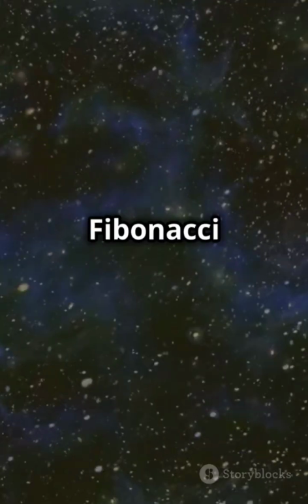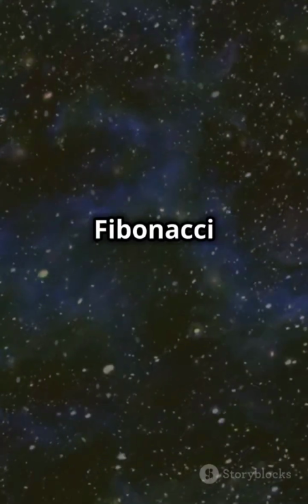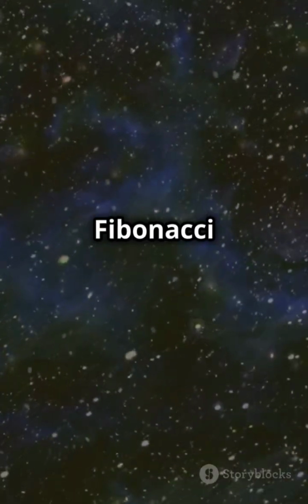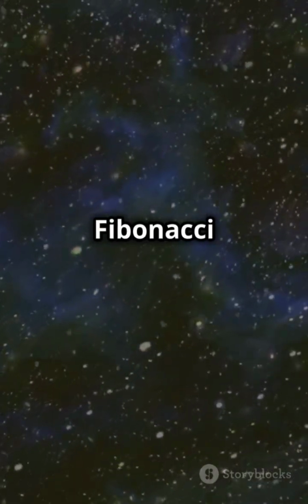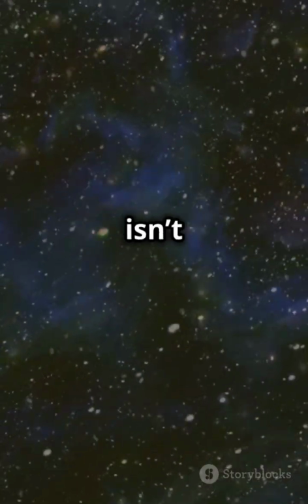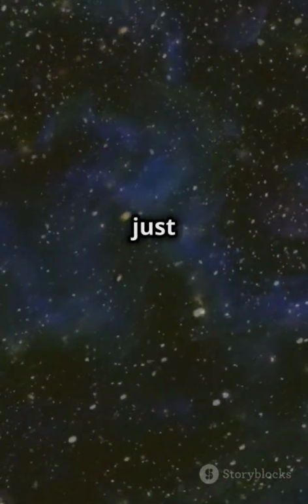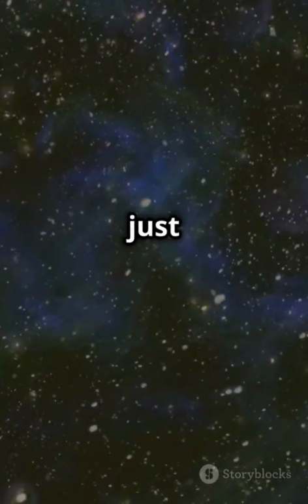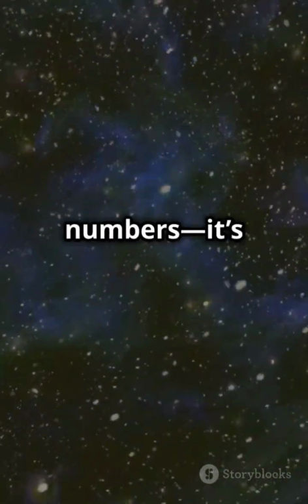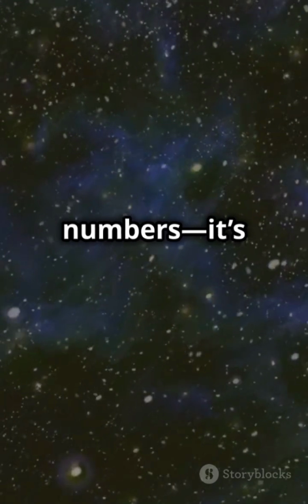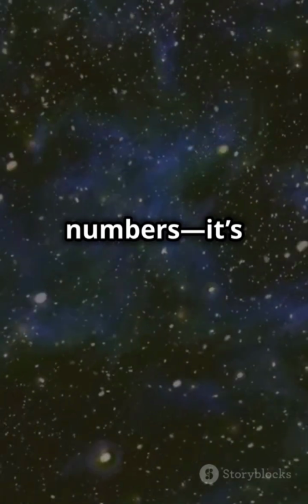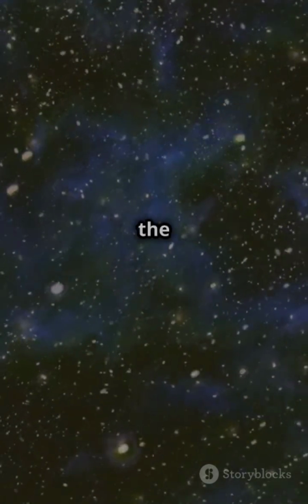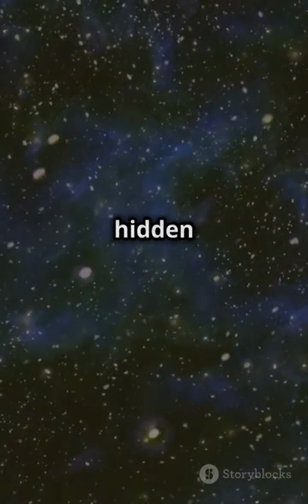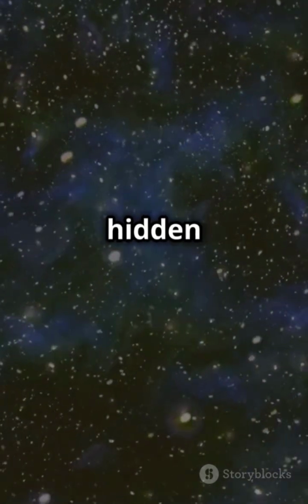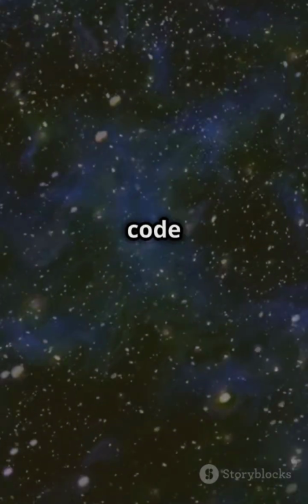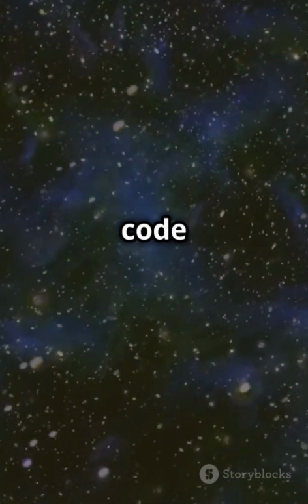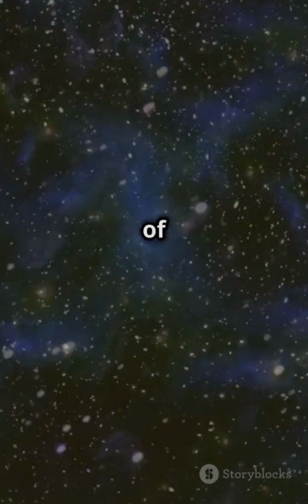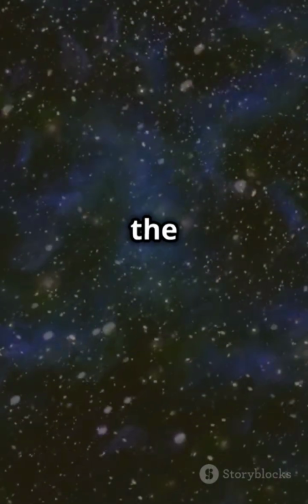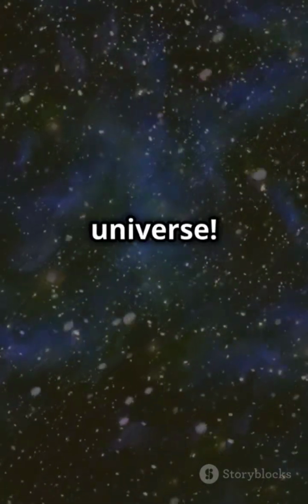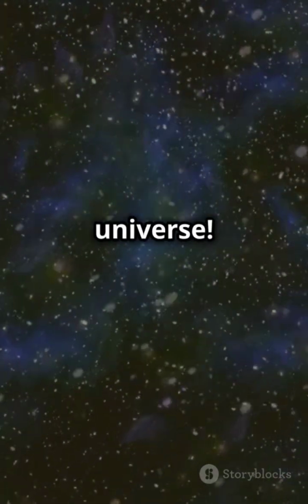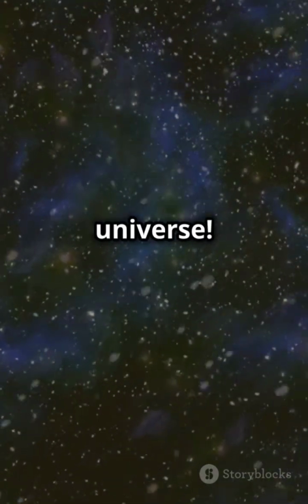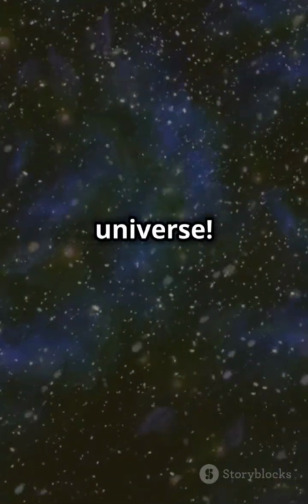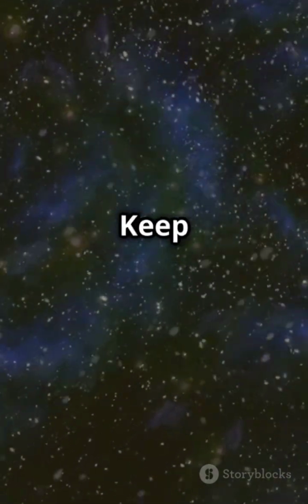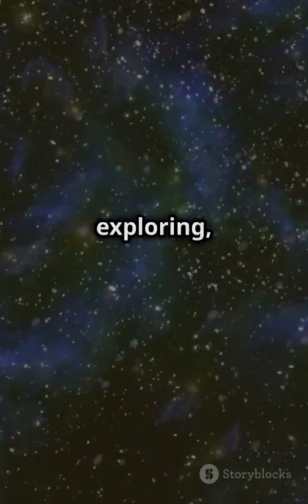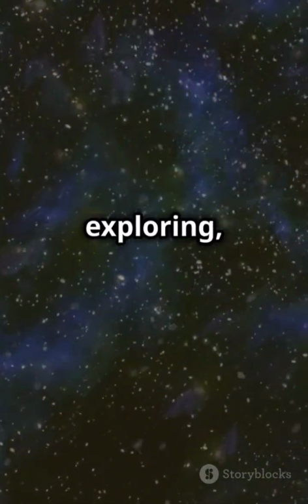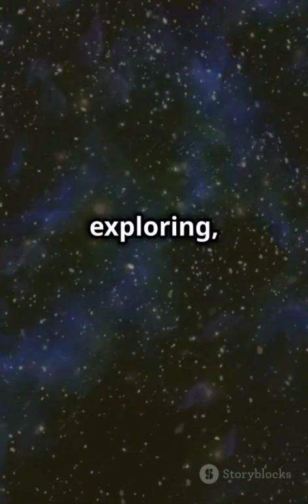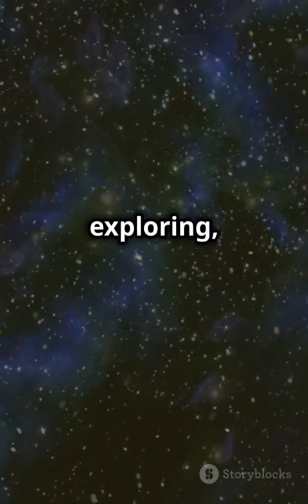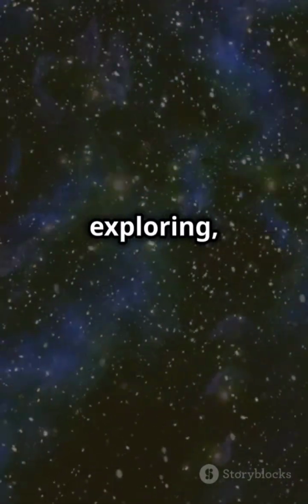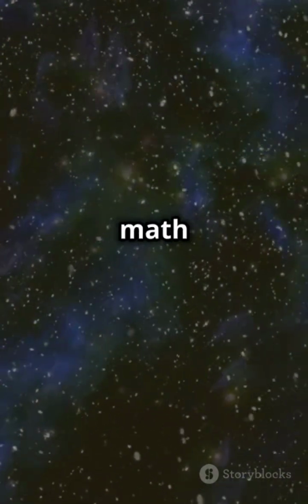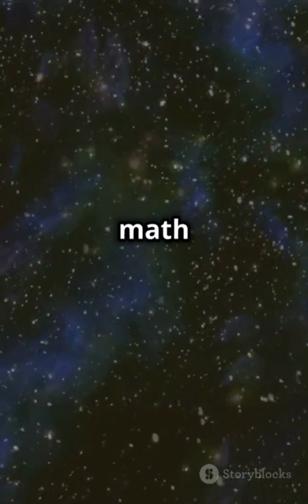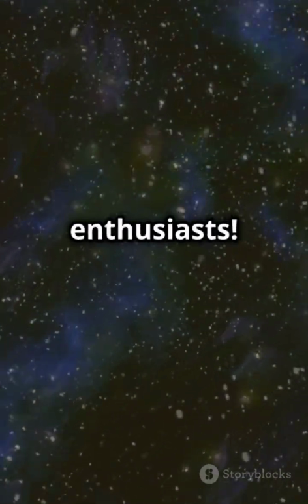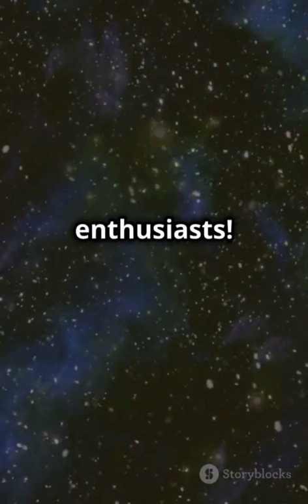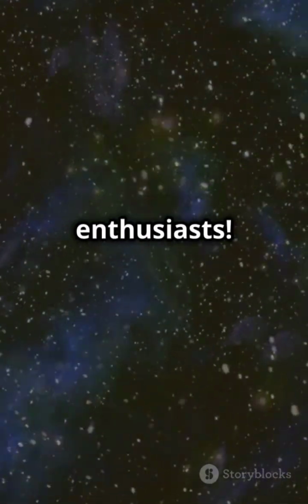Fibonacci isn't just numbers — it's the hidden code of the universe. Keep exploring, math enthusiasts.